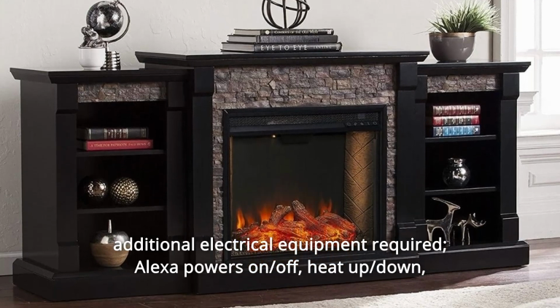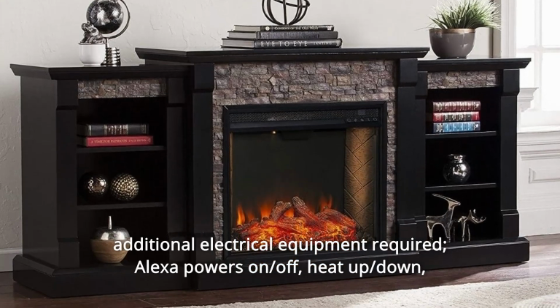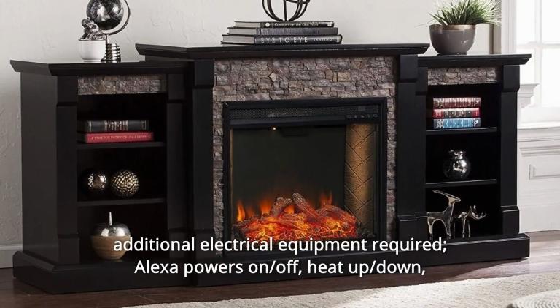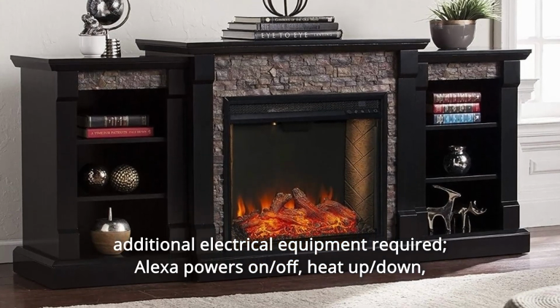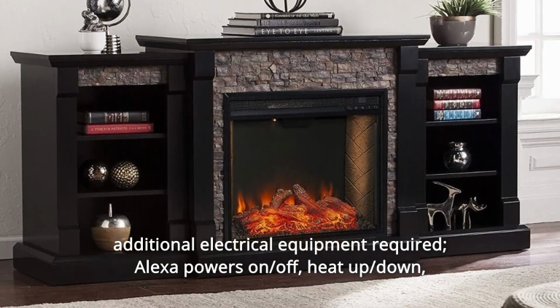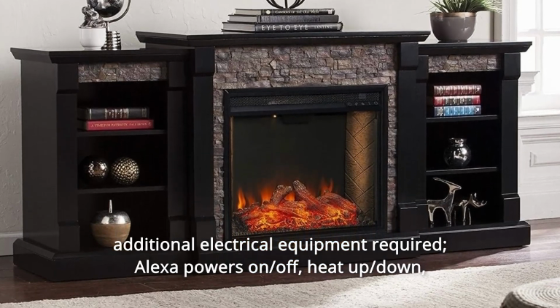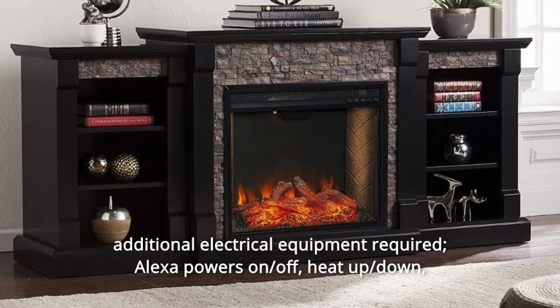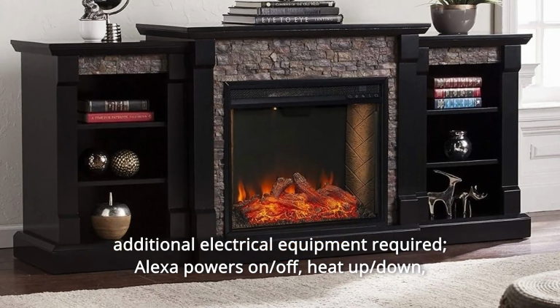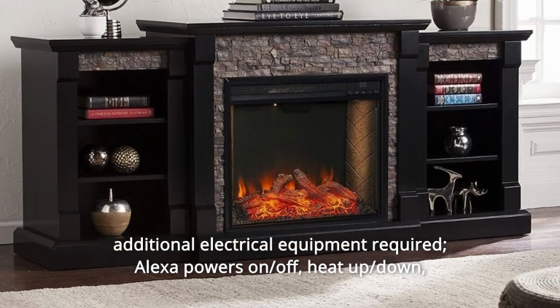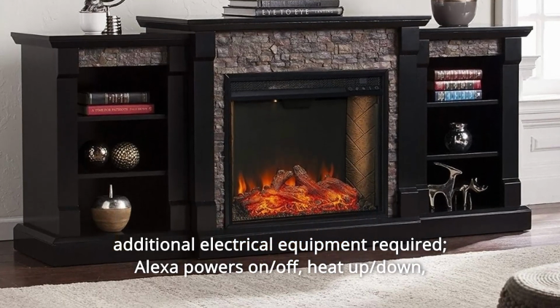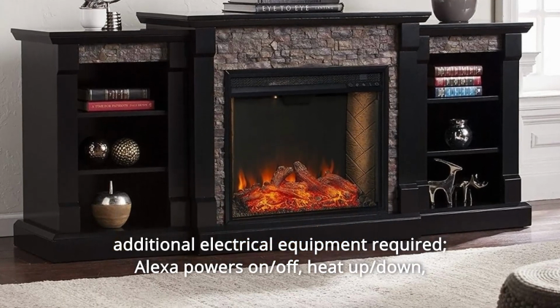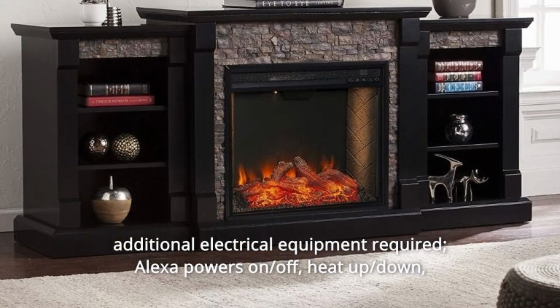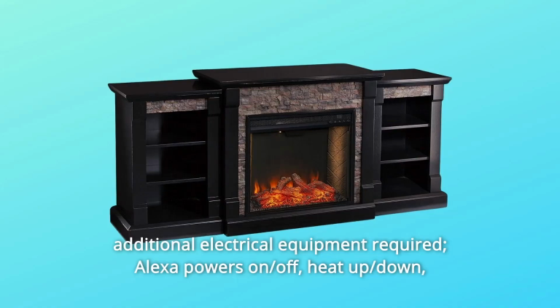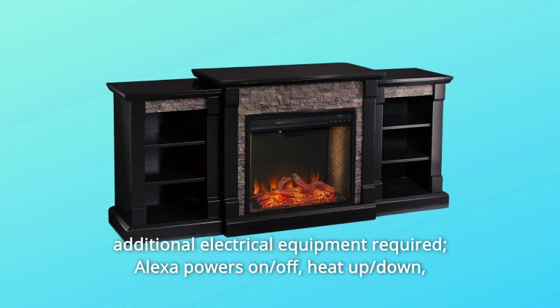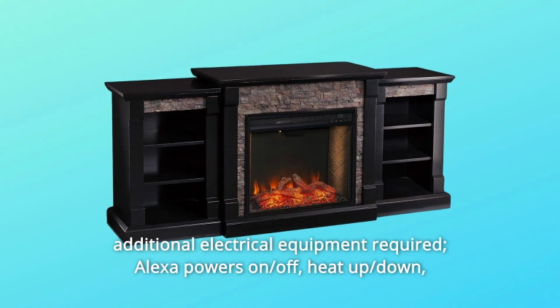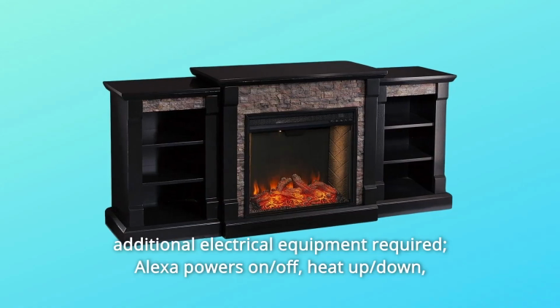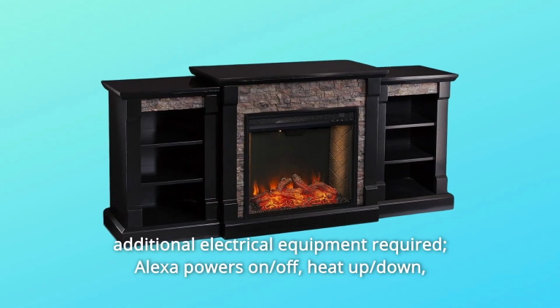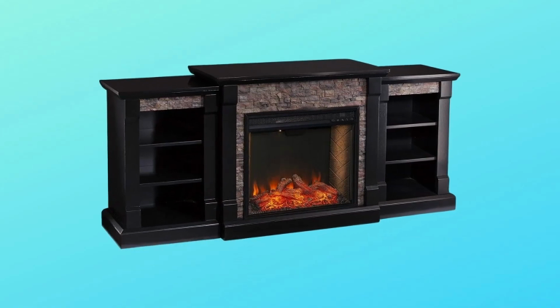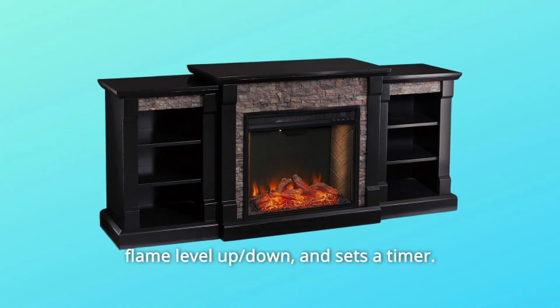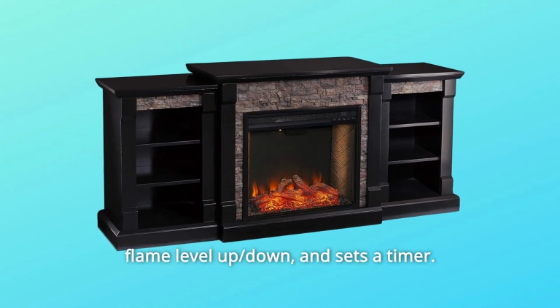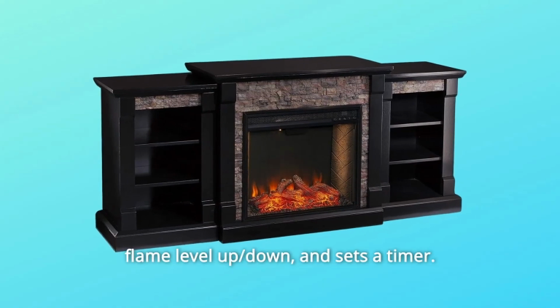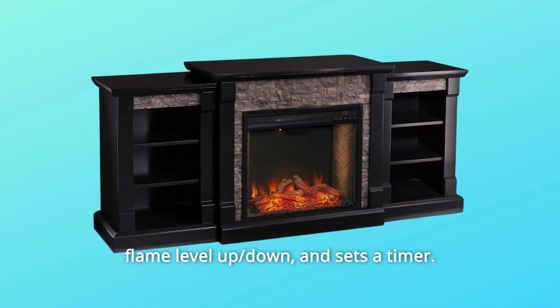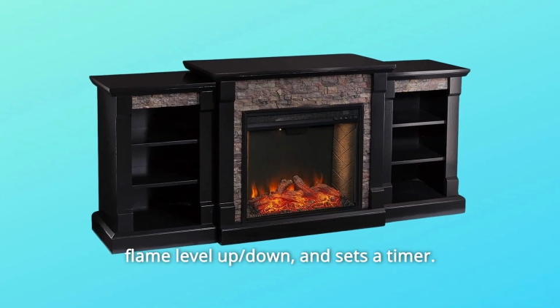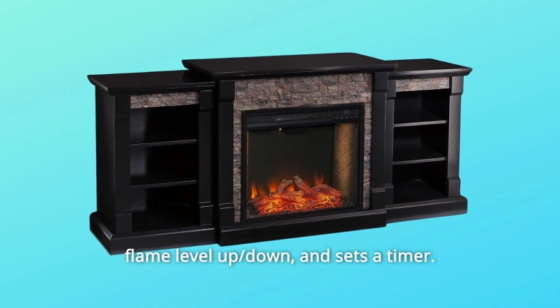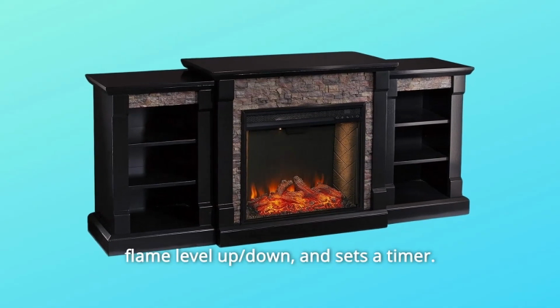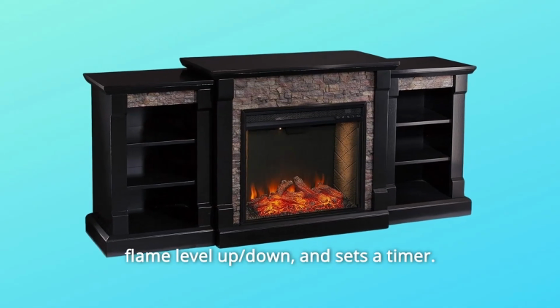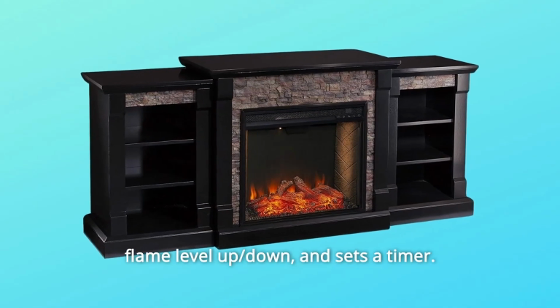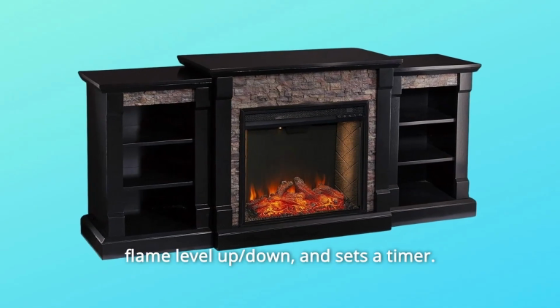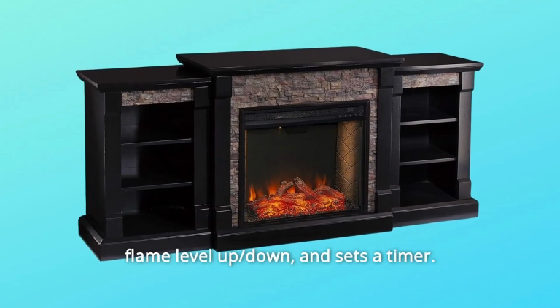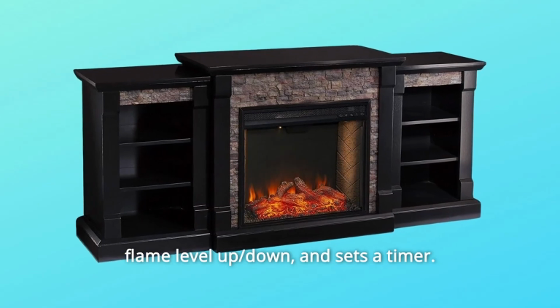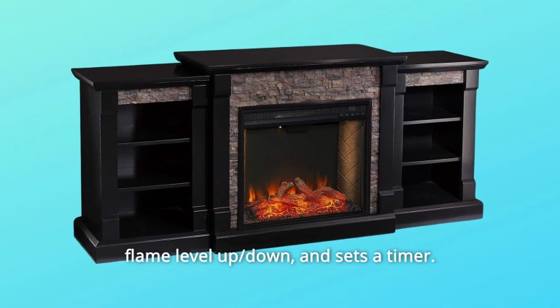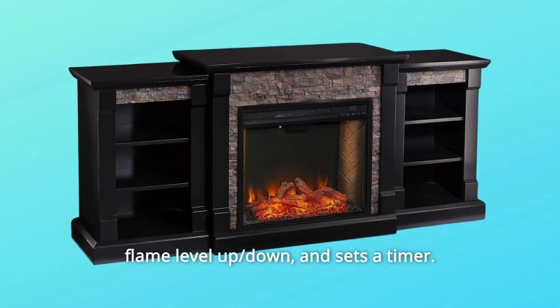Alexa powers on, off, heat up, heat down, flame level up, flame level down, and sets a timer.